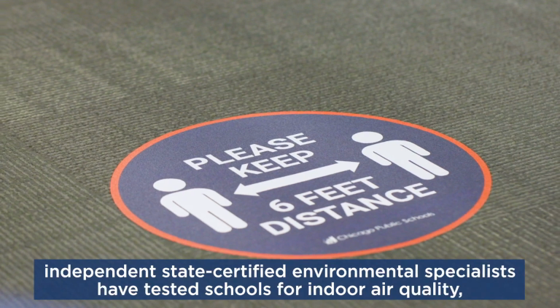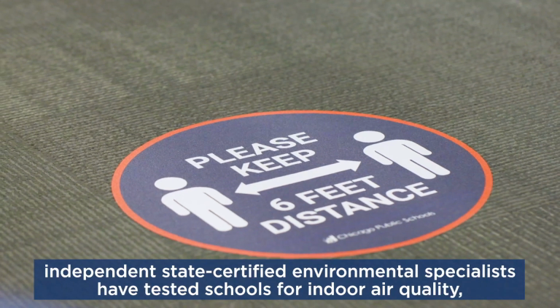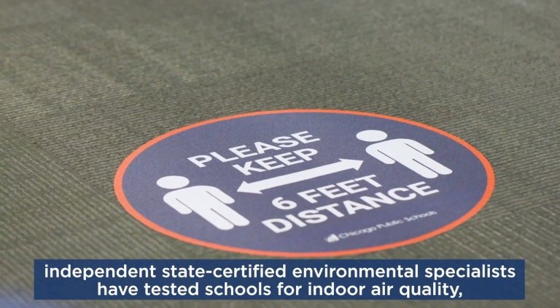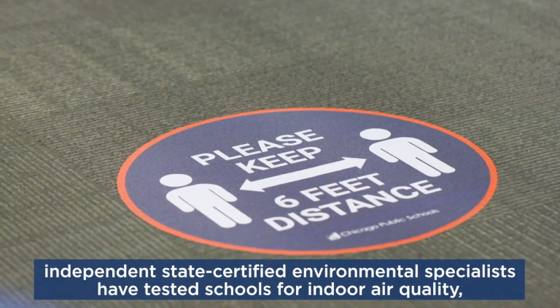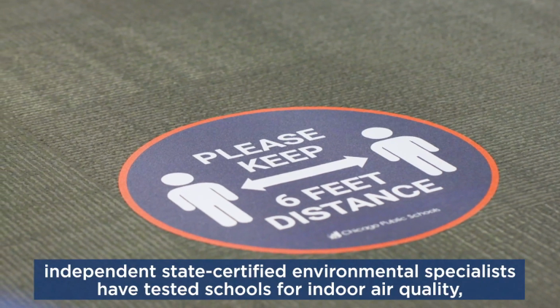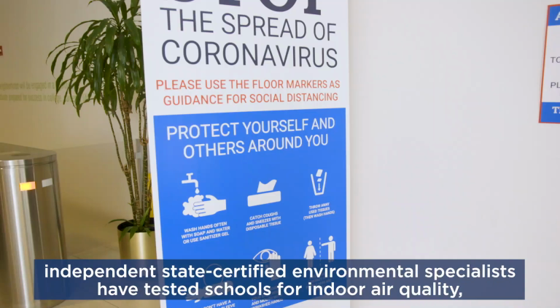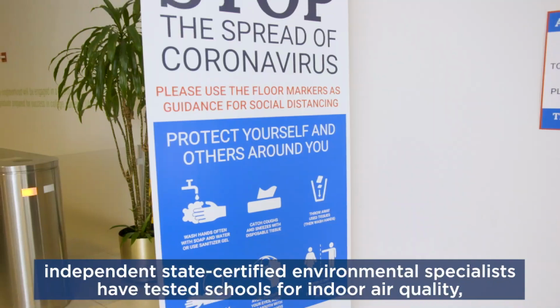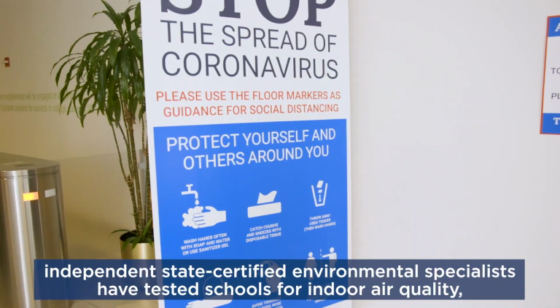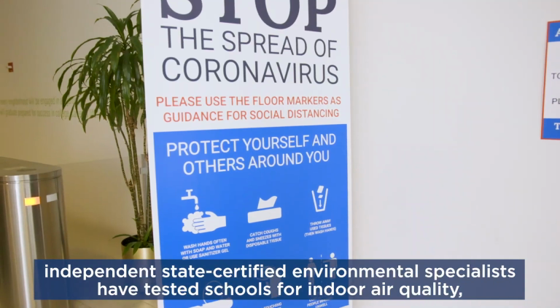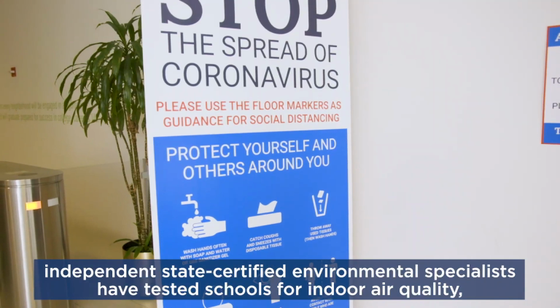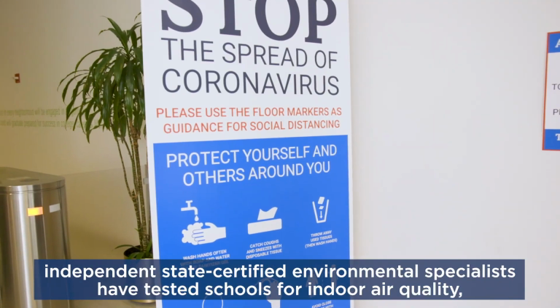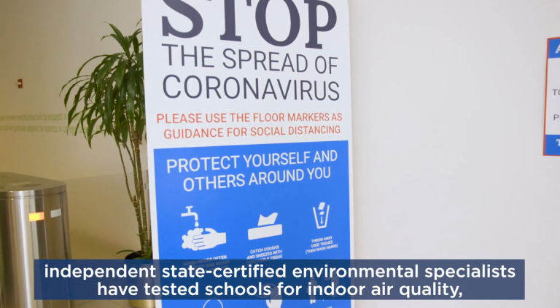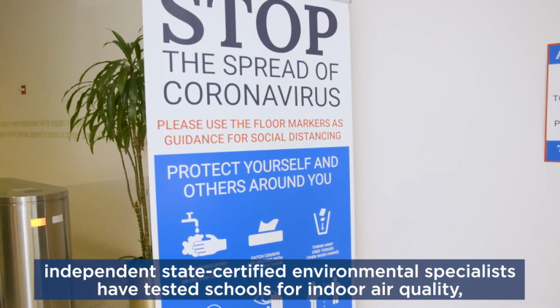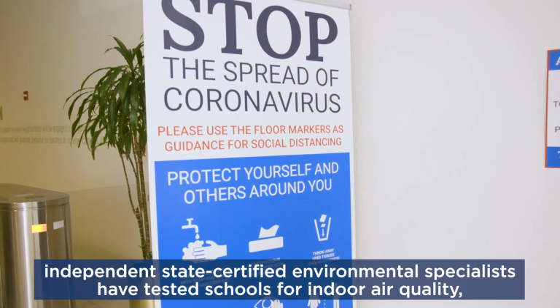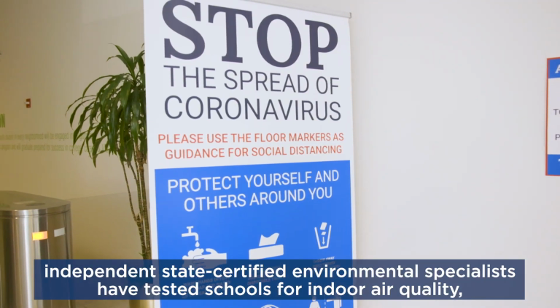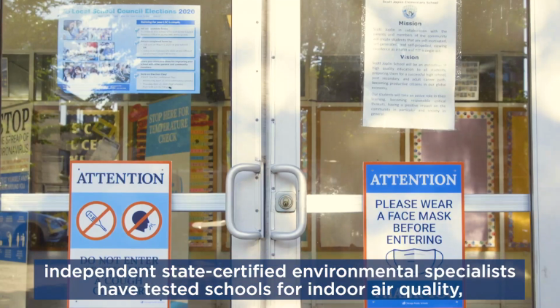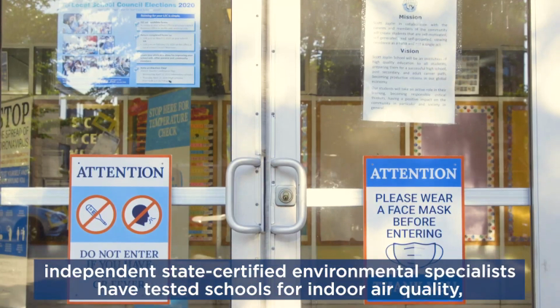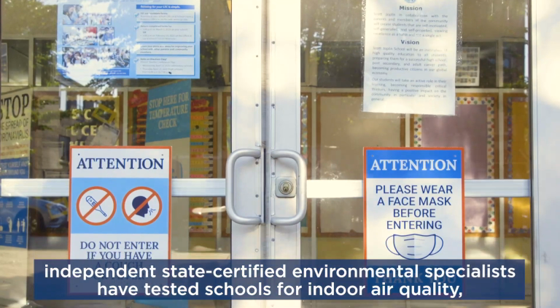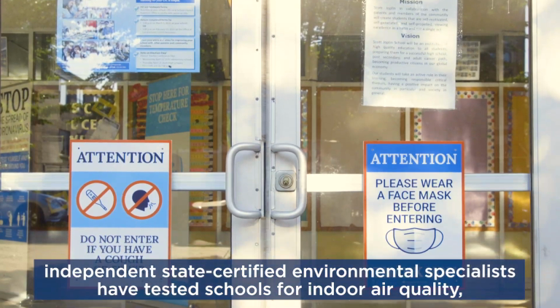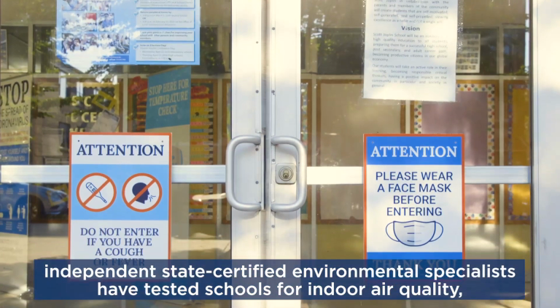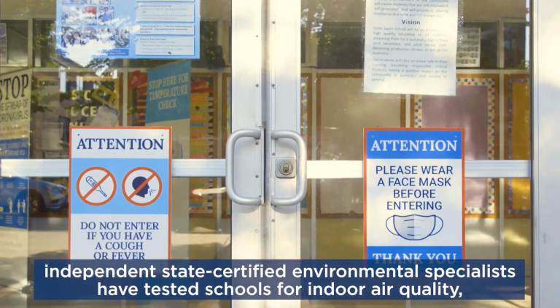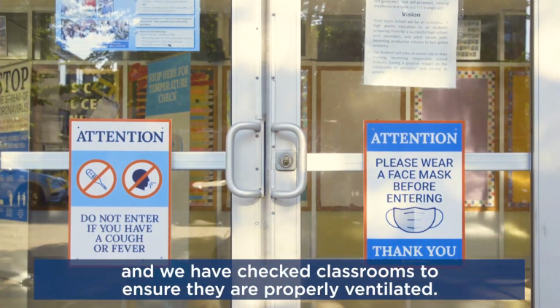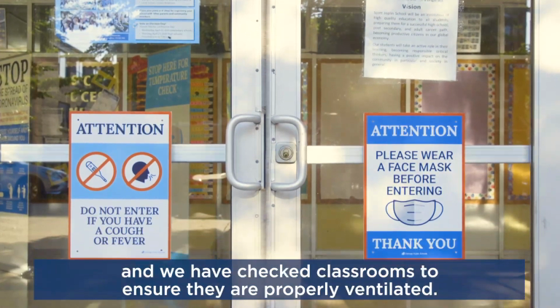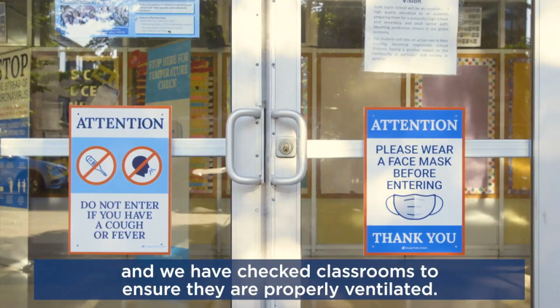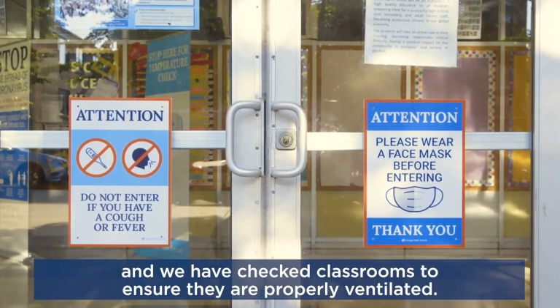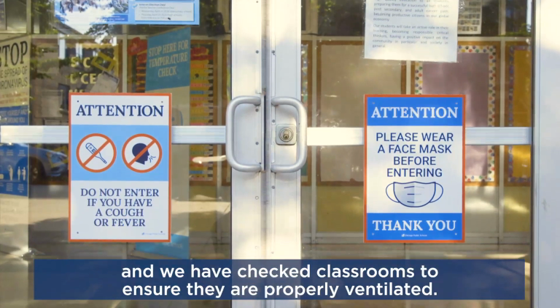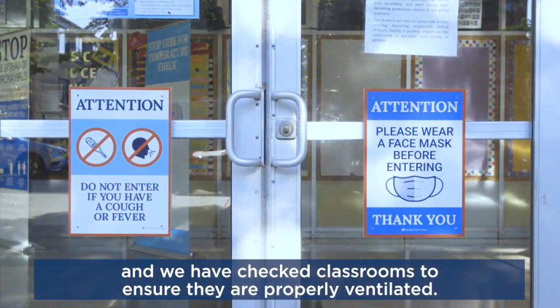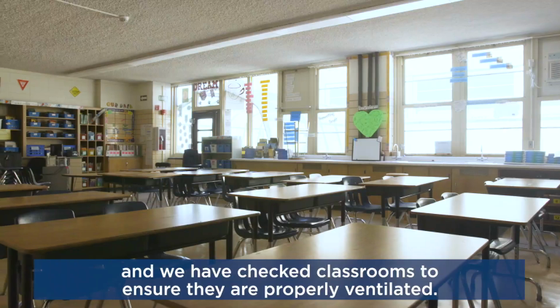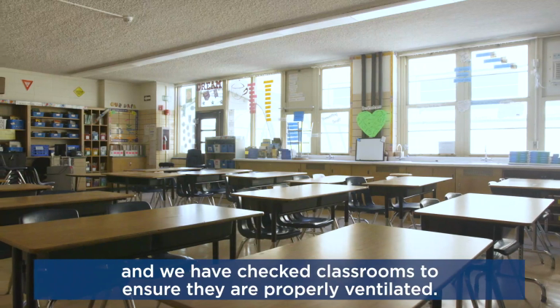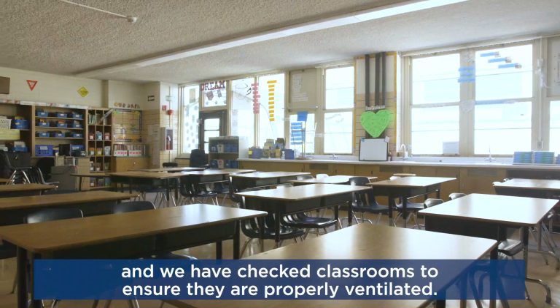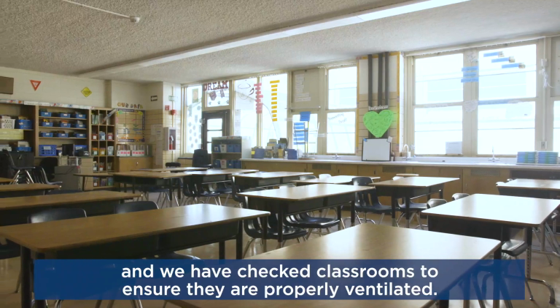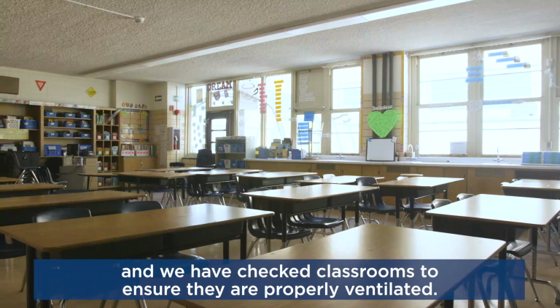independent state-certified environmental specialists have tested schools for indoor air quality, and we have checked classrooms to ensure they are properly ventilated.